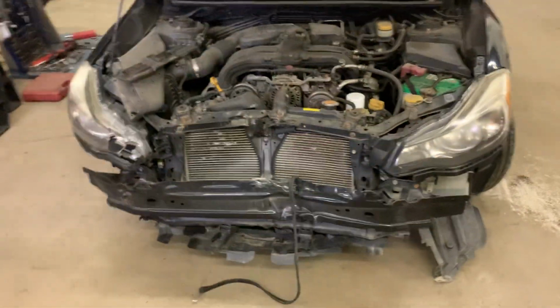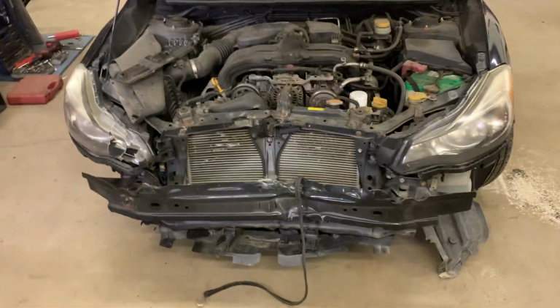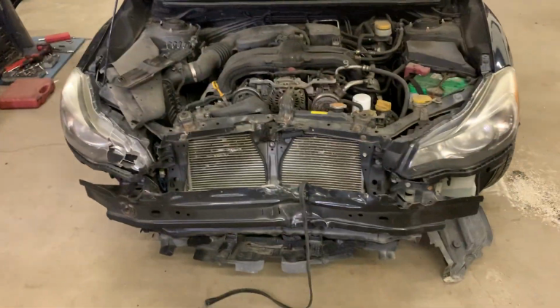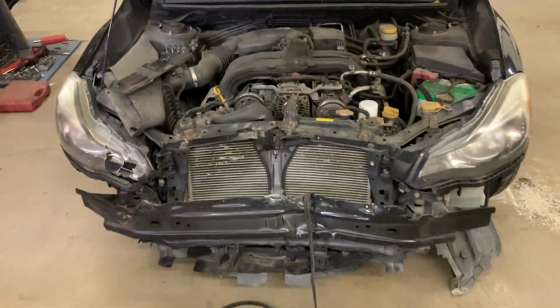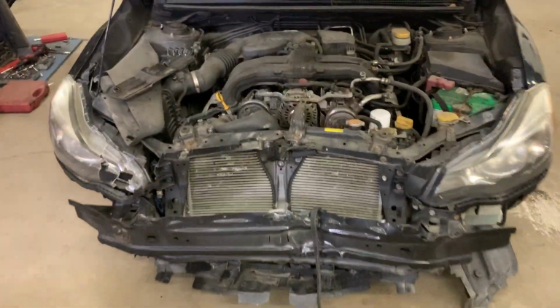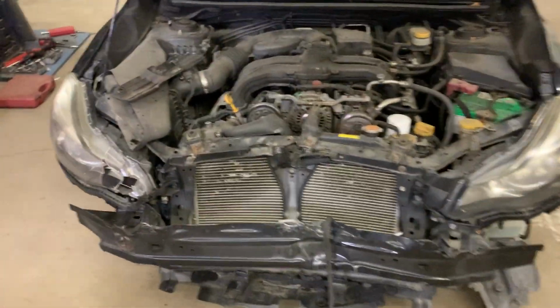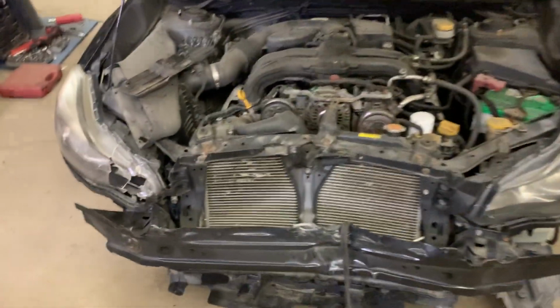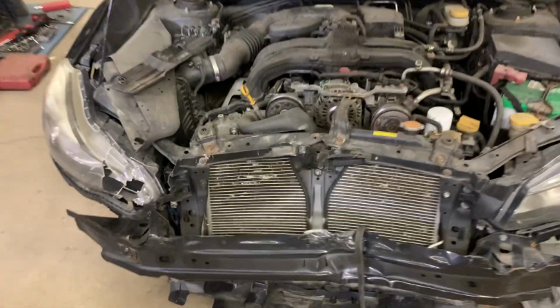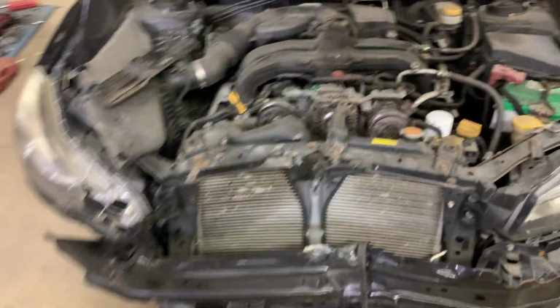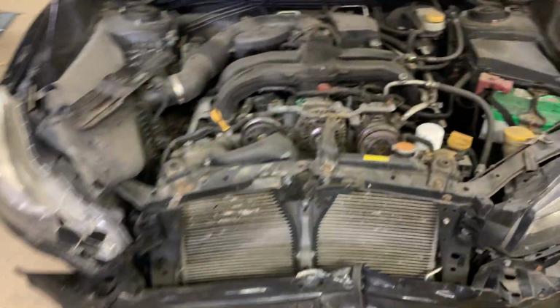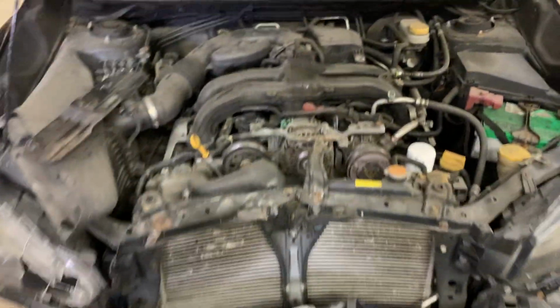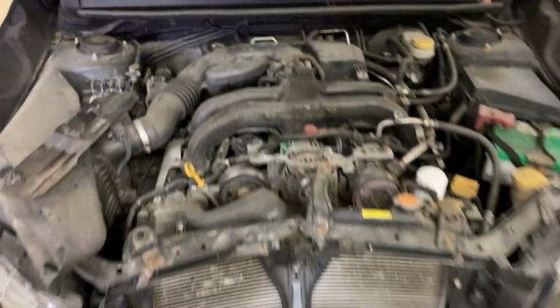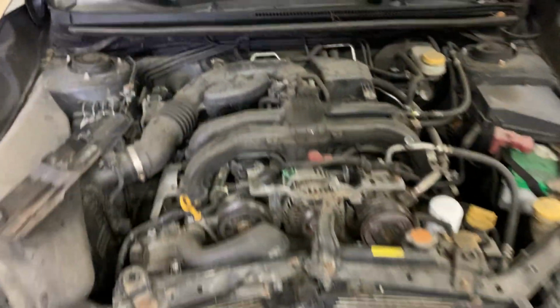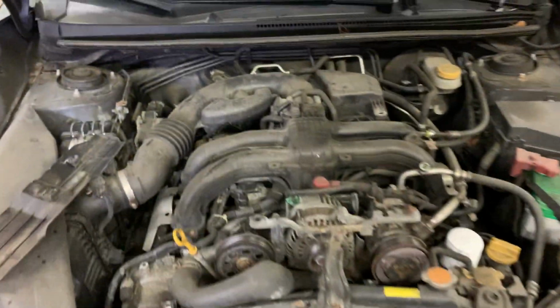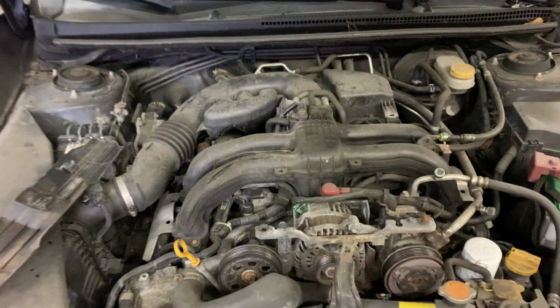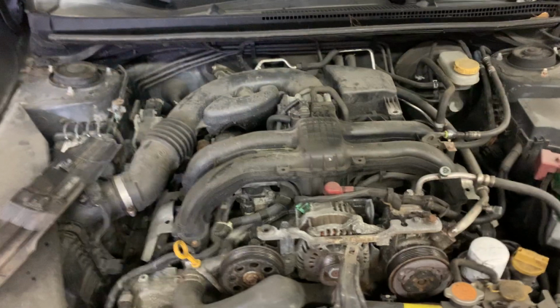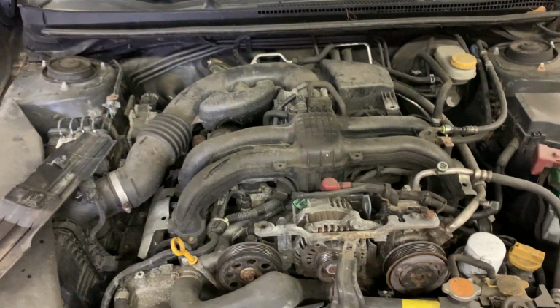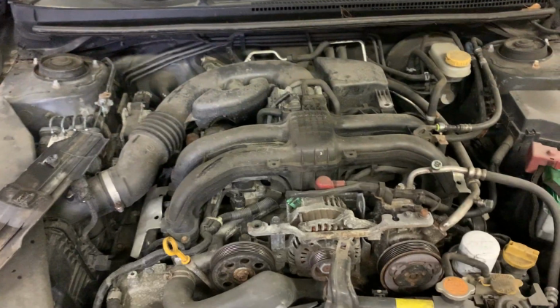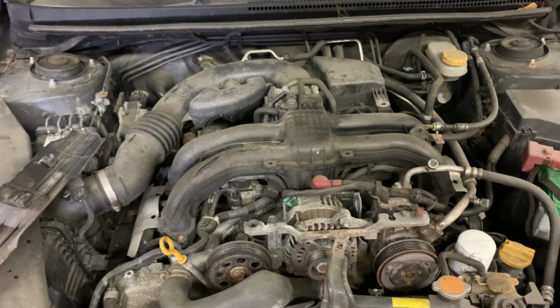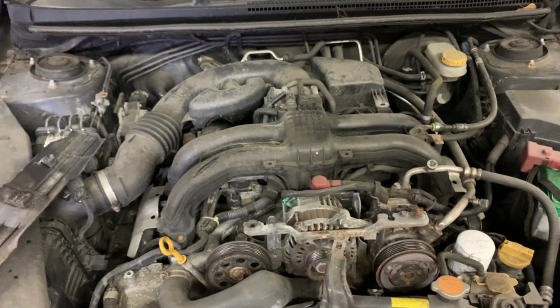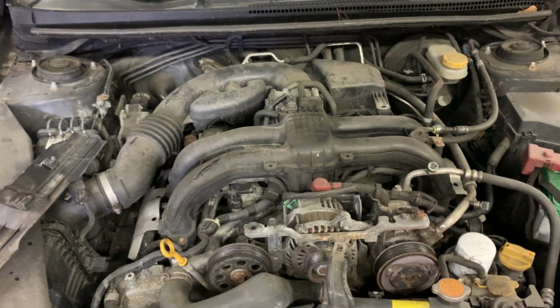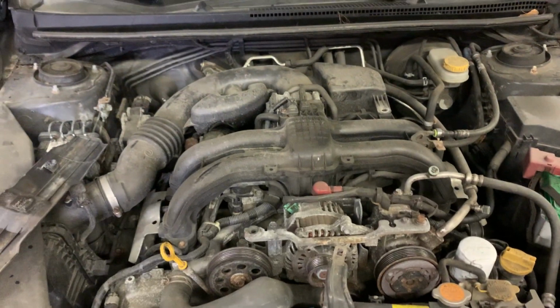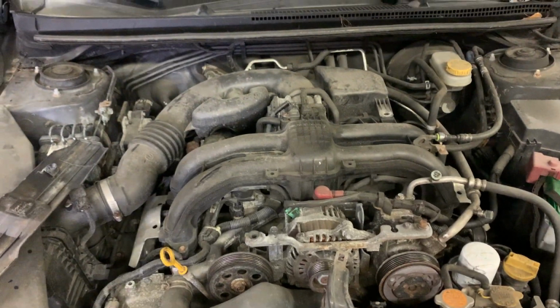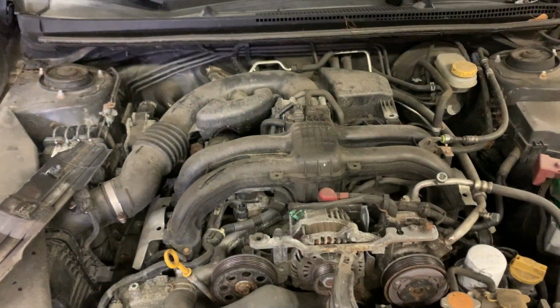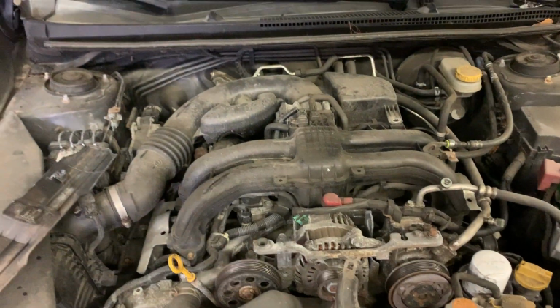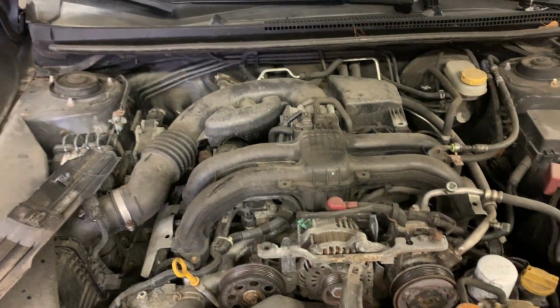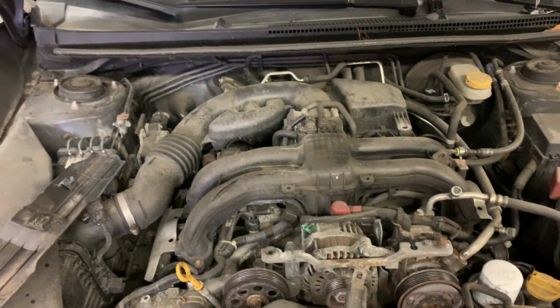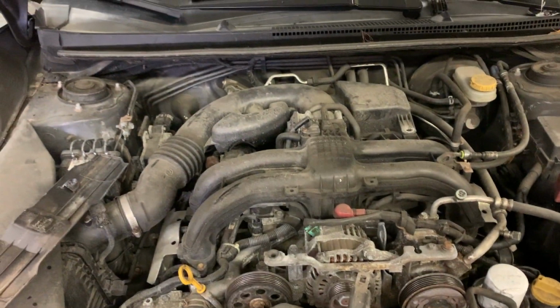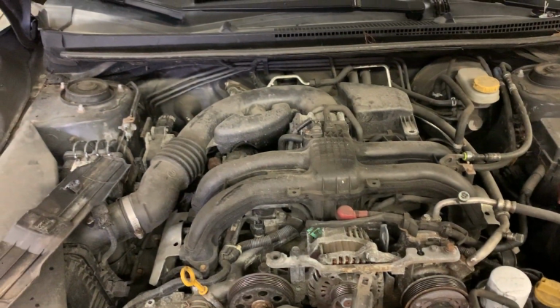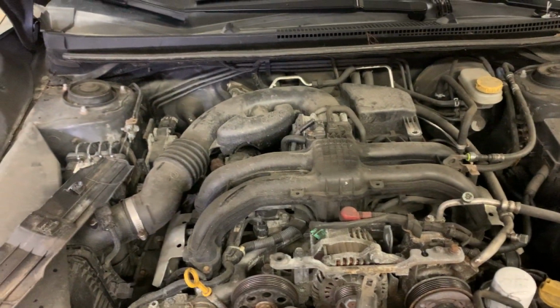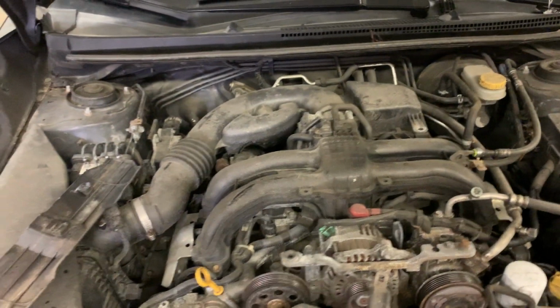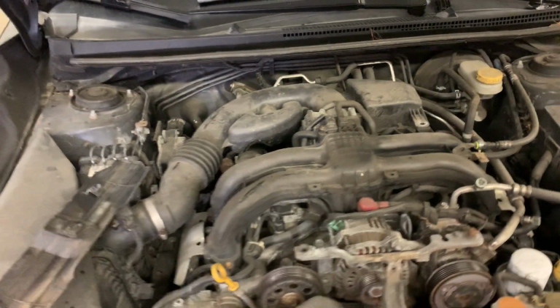Here in the front end, 2.0 liter engine, runs nice and smooth.